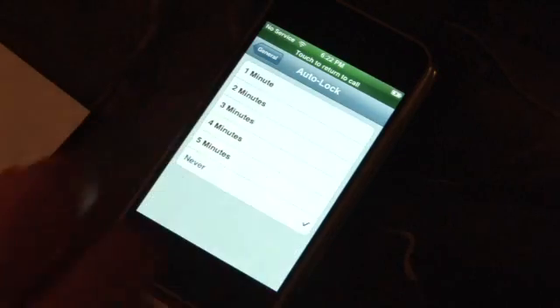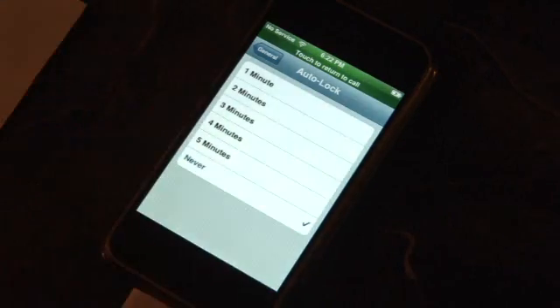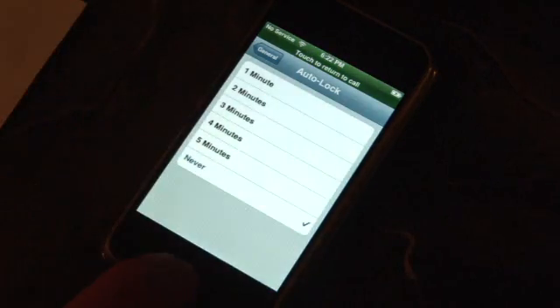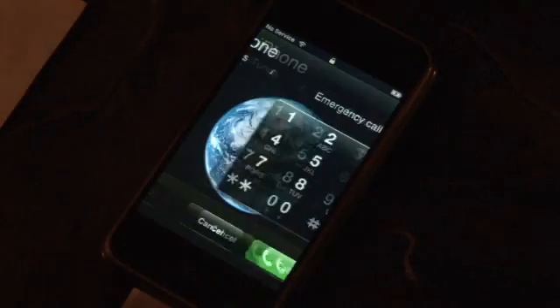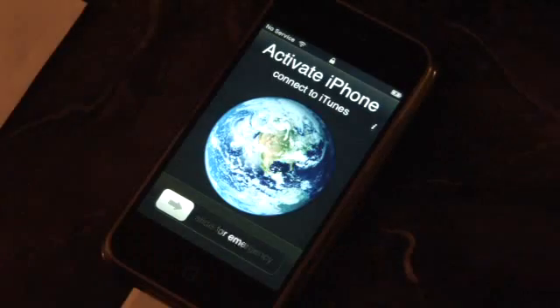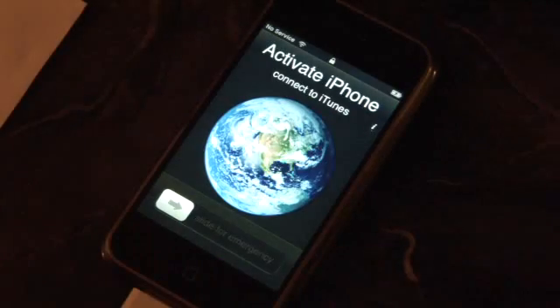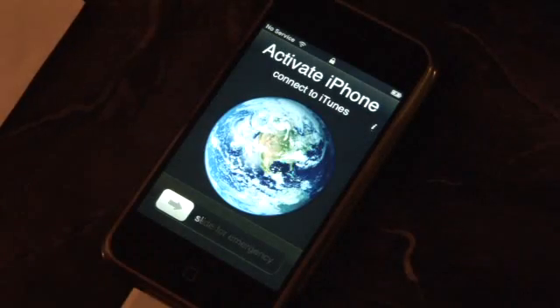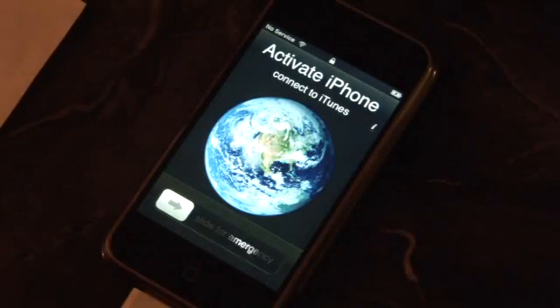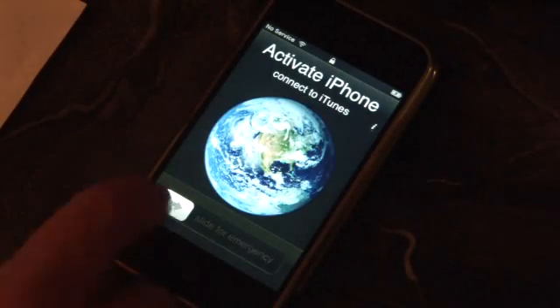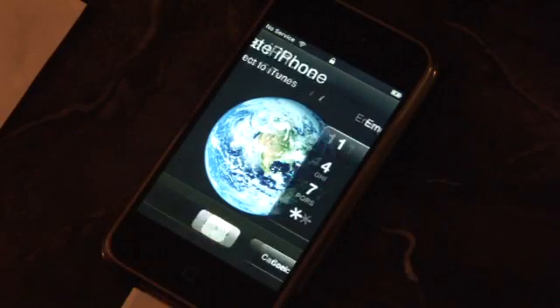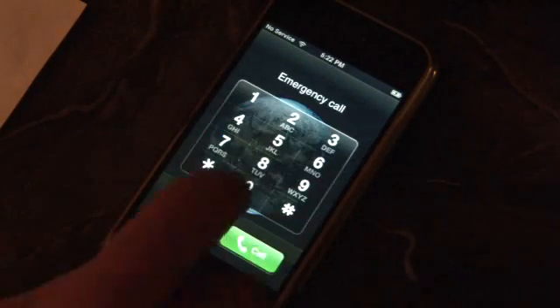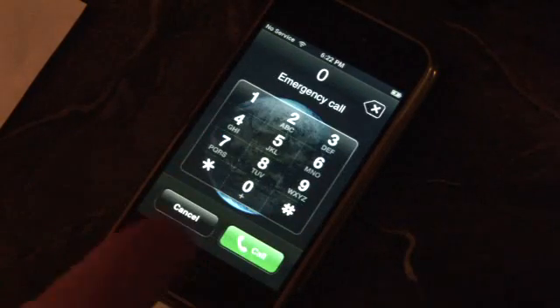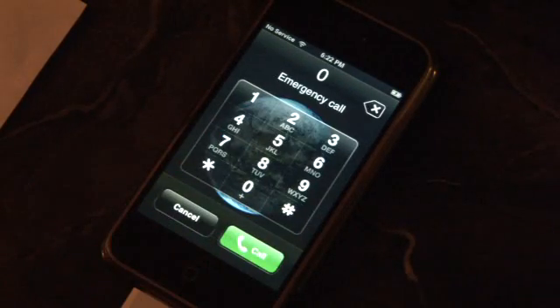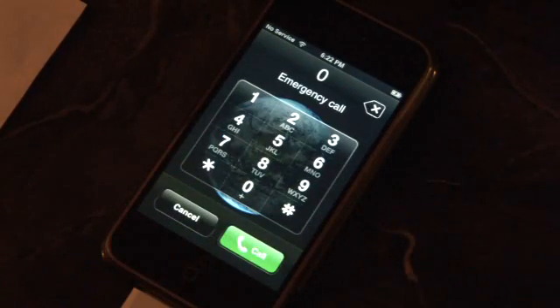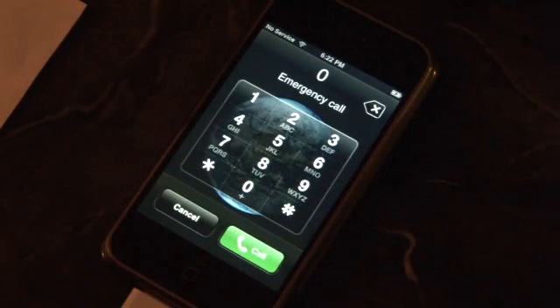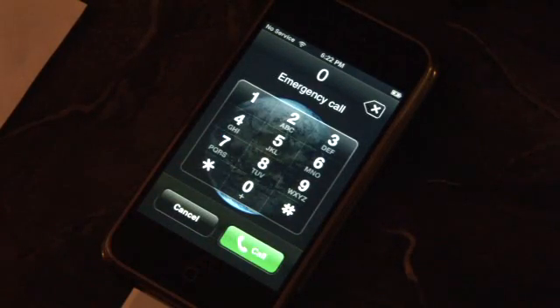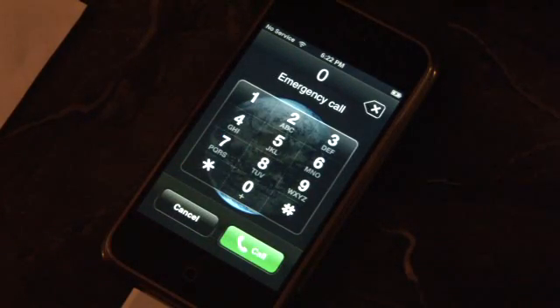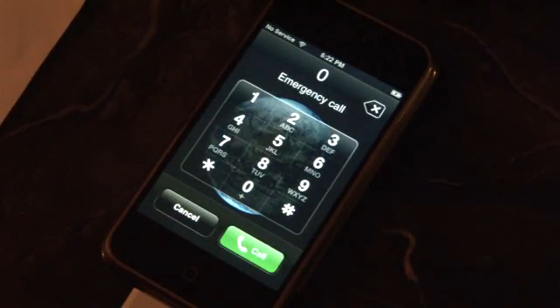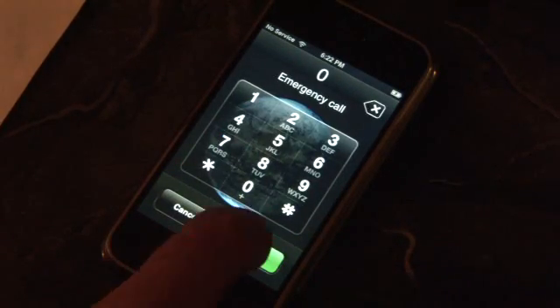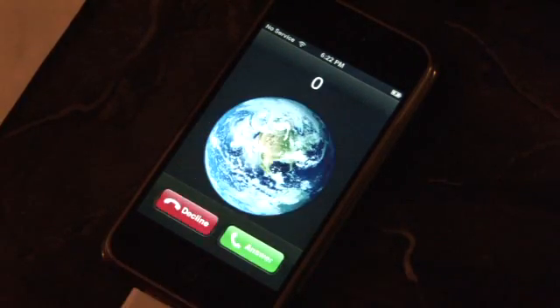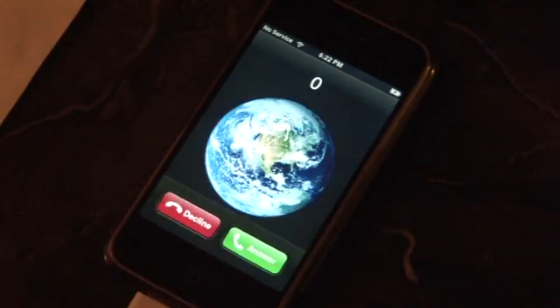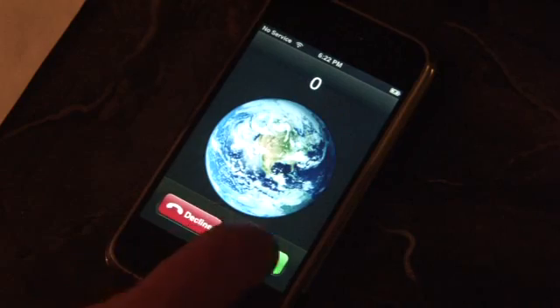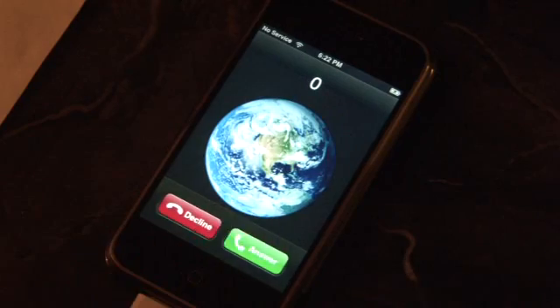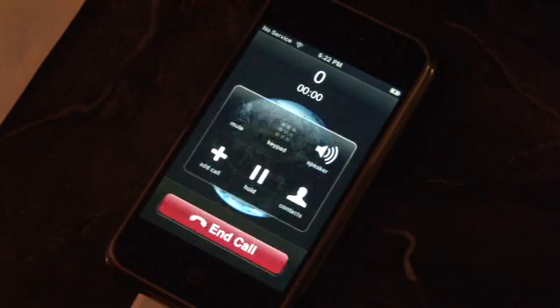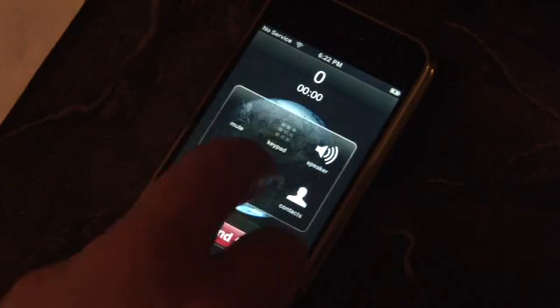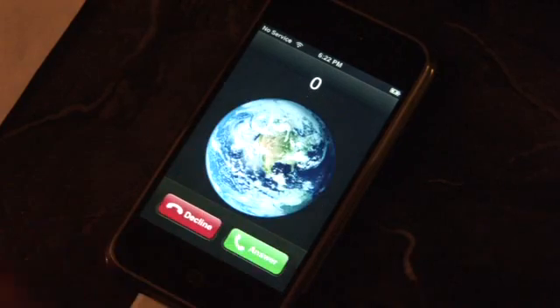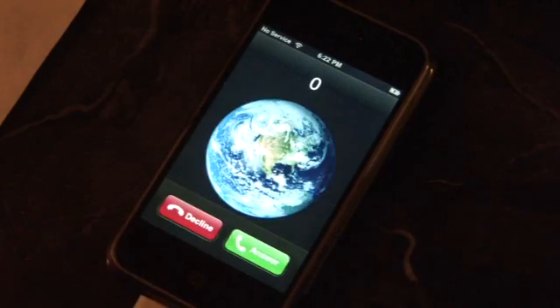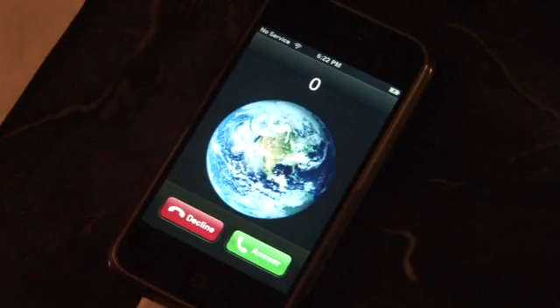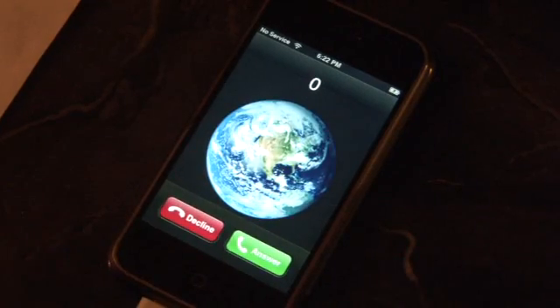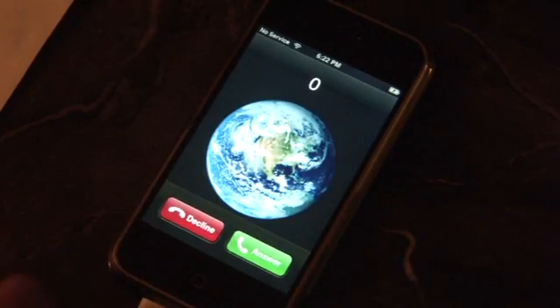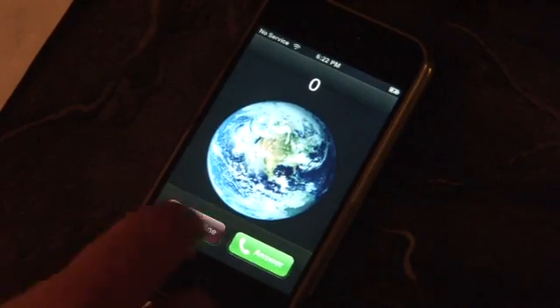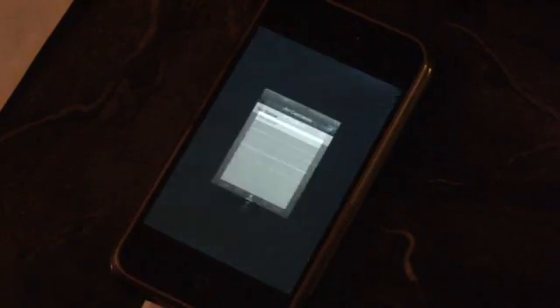Now press the home button, slide for emergency, dial zero, answer the call, hold, and then decline. This will get you back to your contacts.